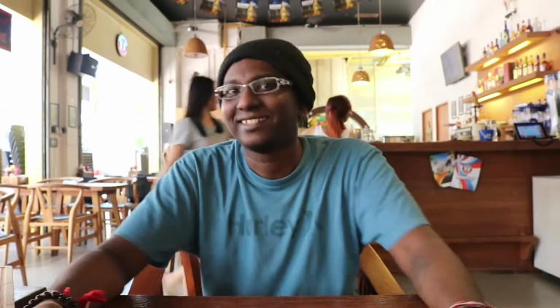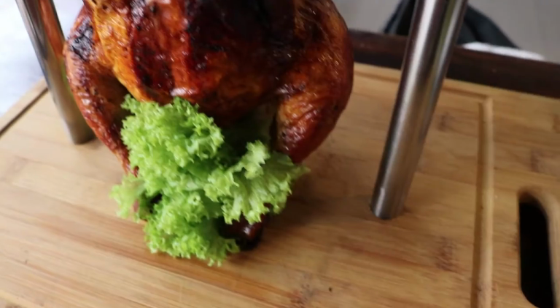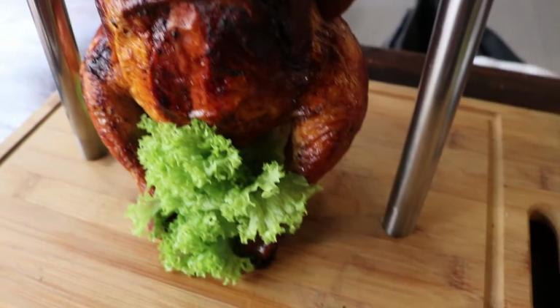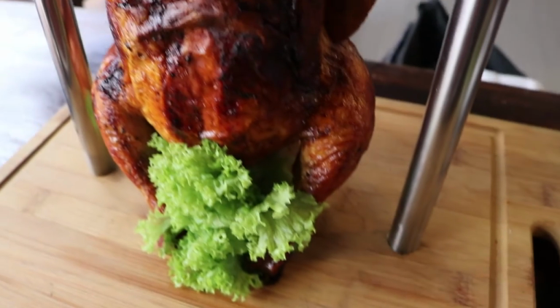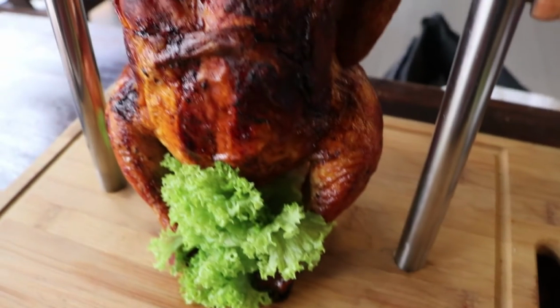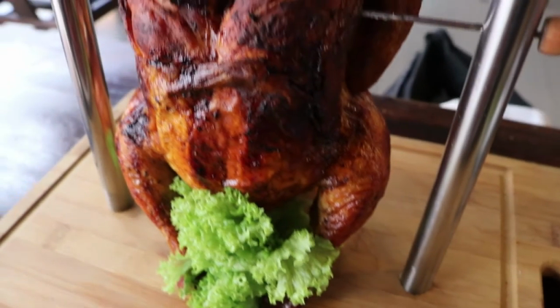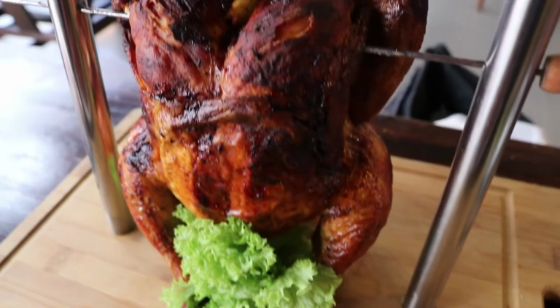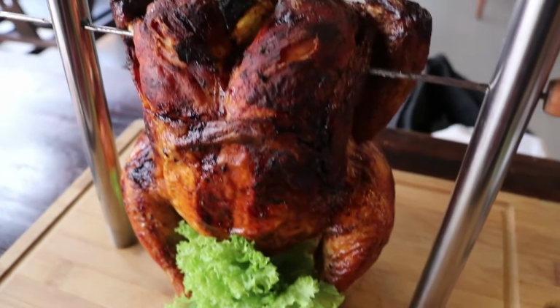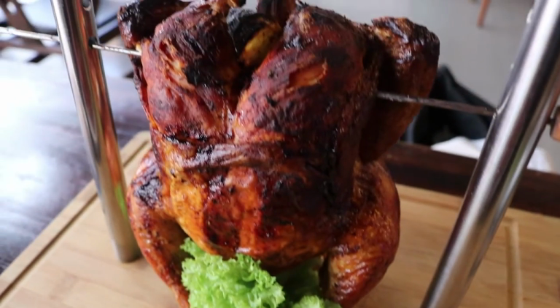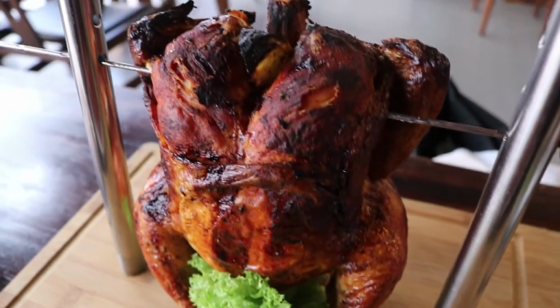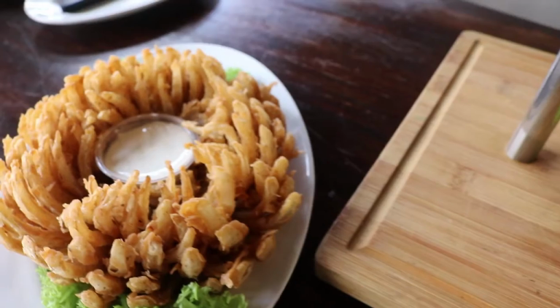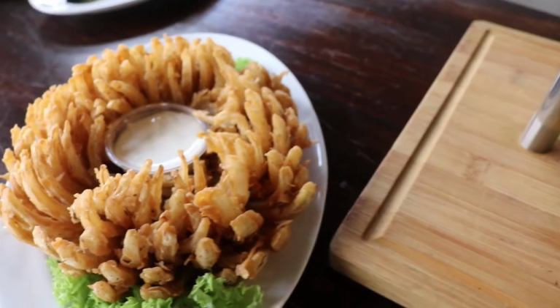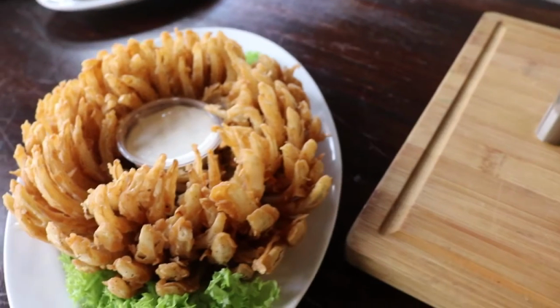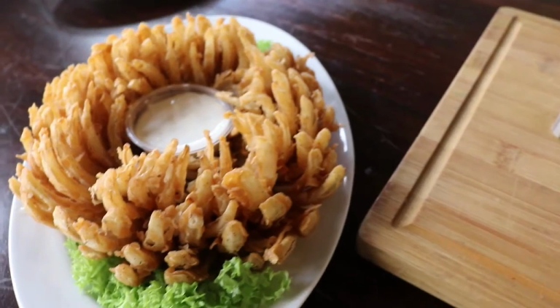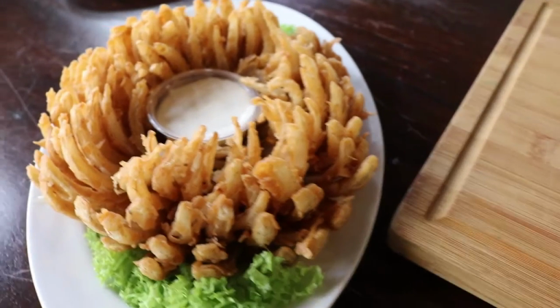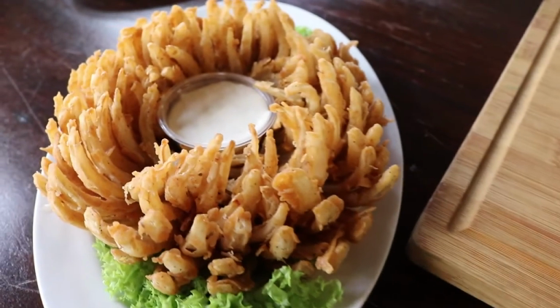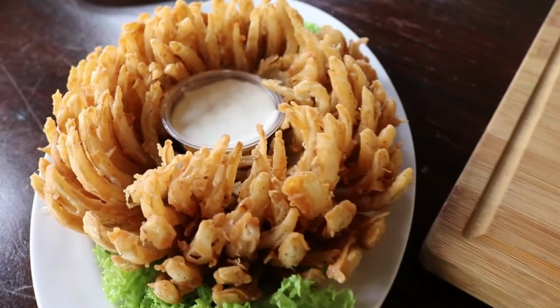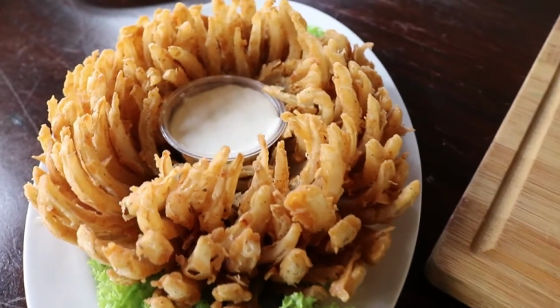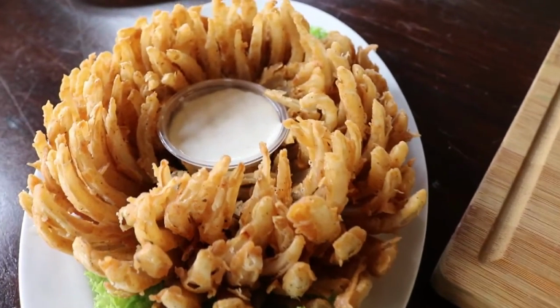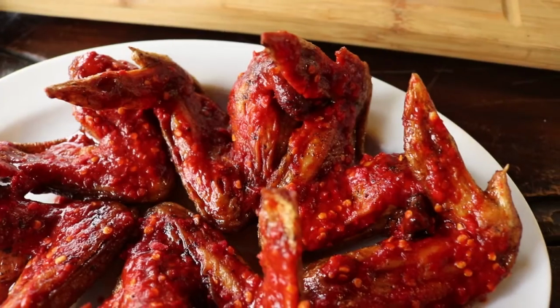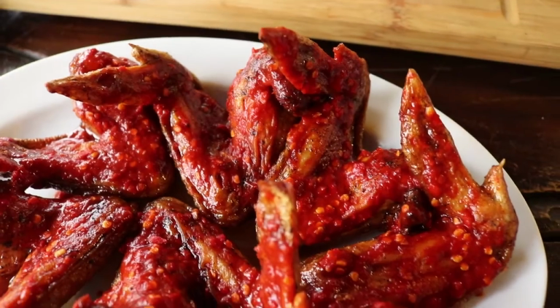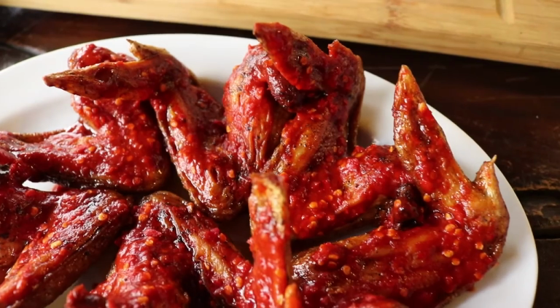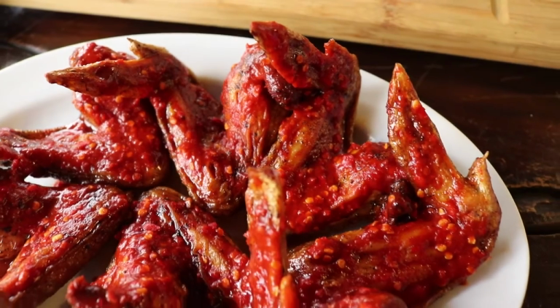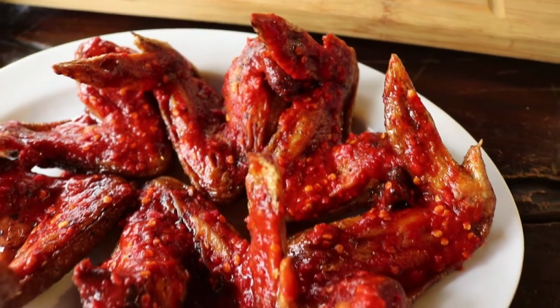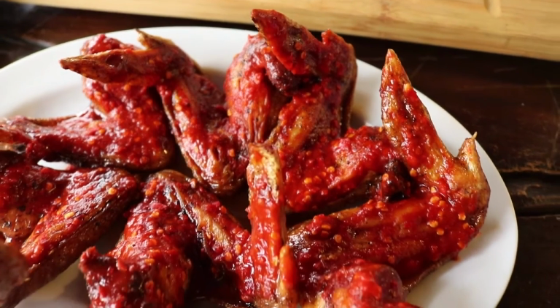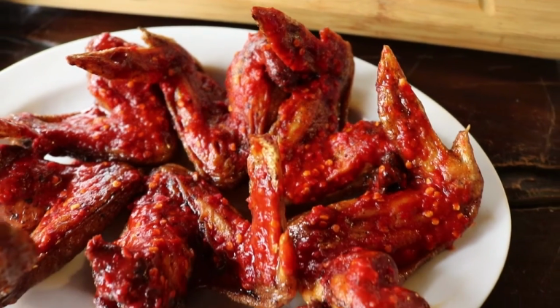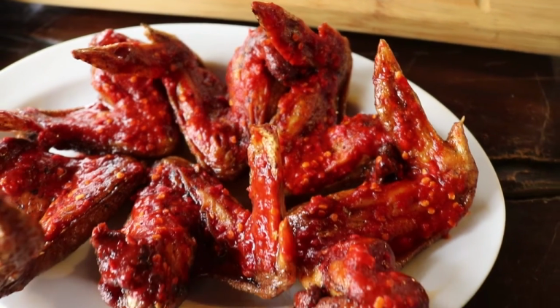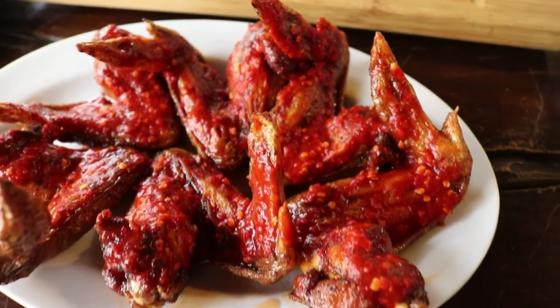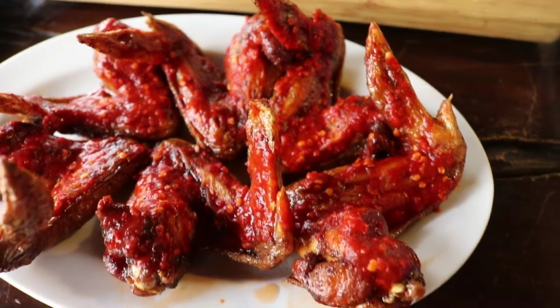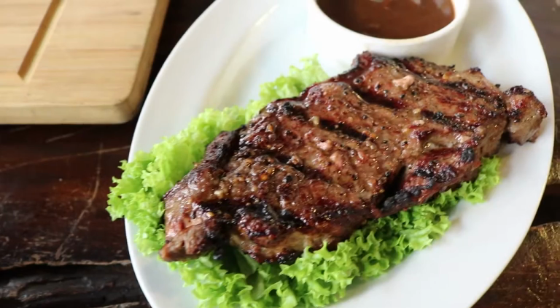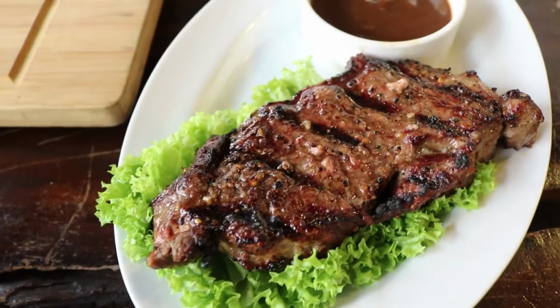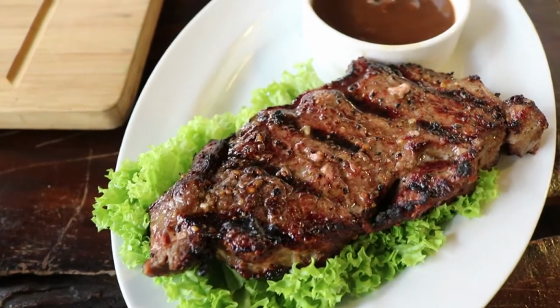We got the beer bud chicken, the blooming onion, the suicide wings, and a sirloin steak.